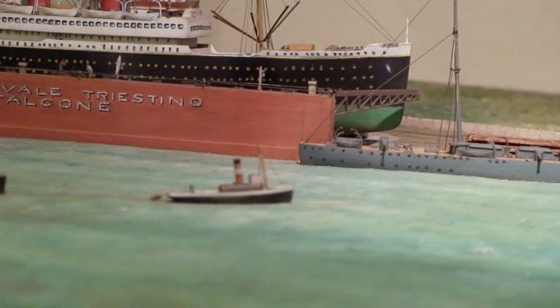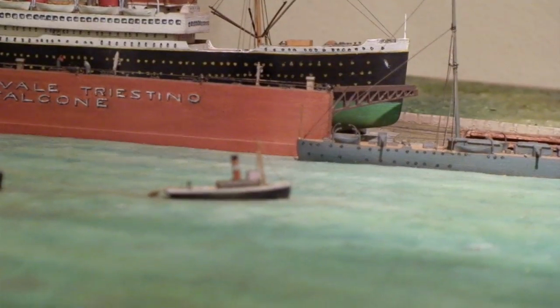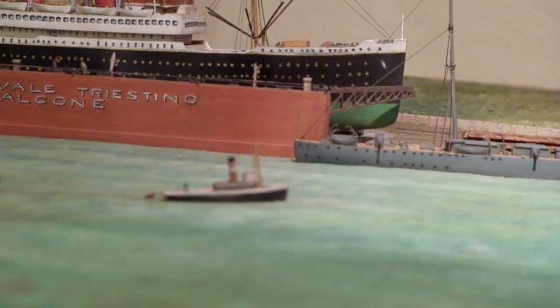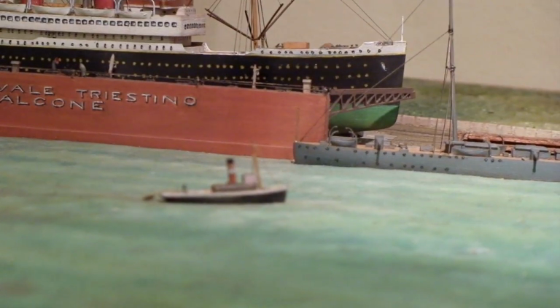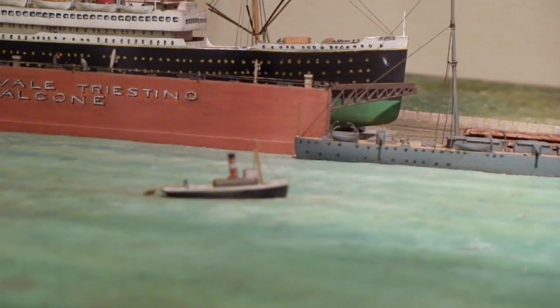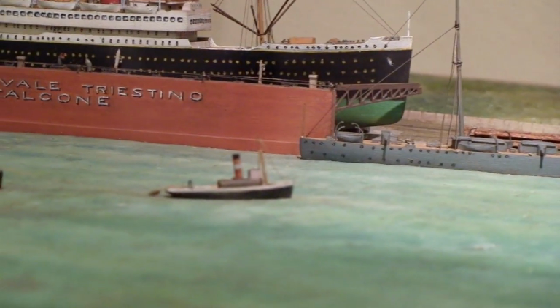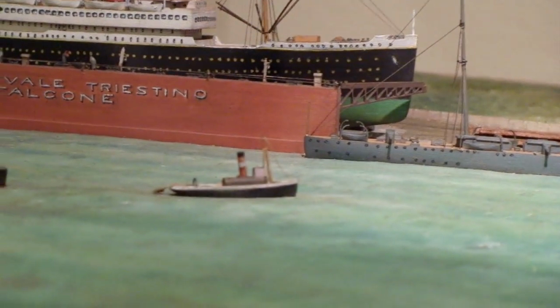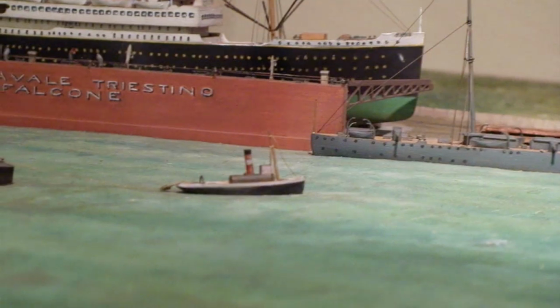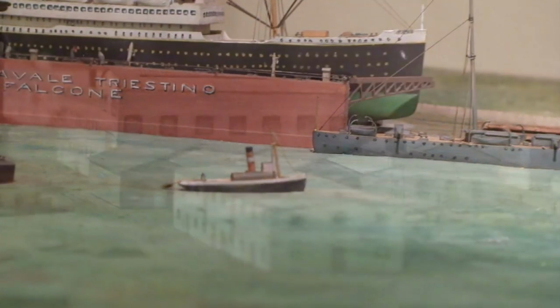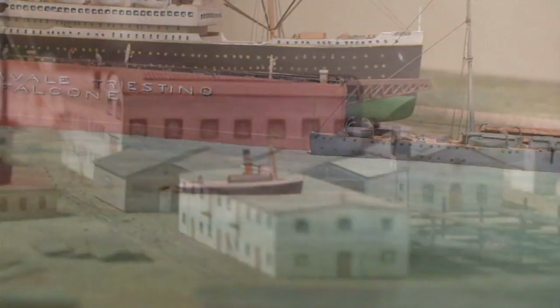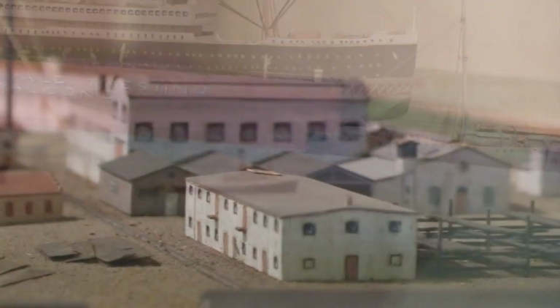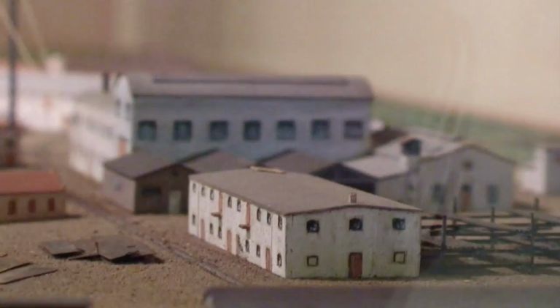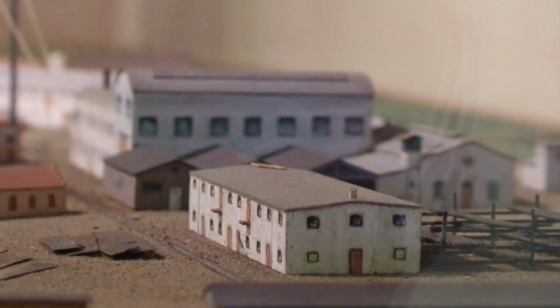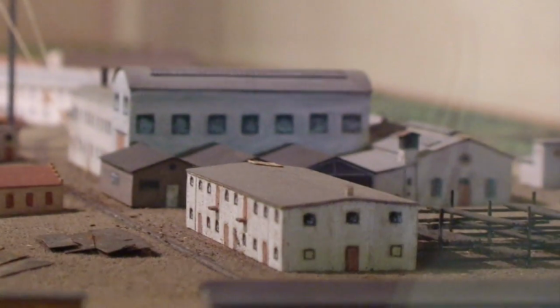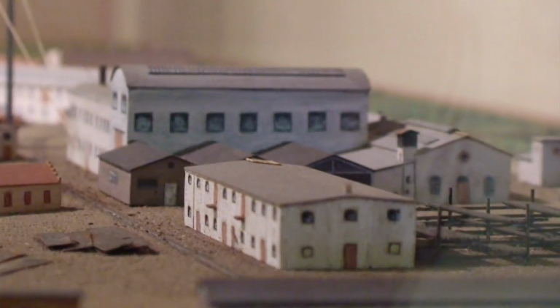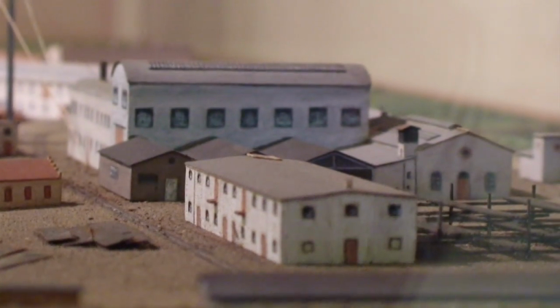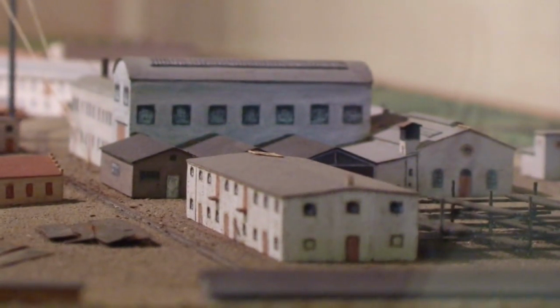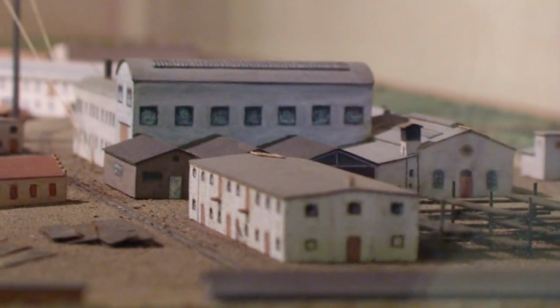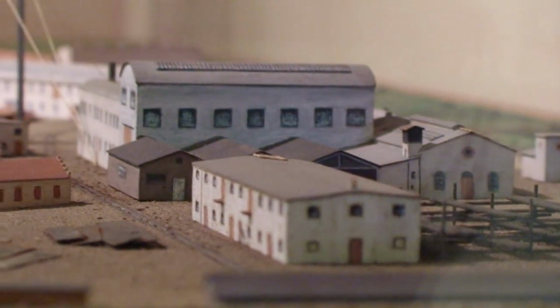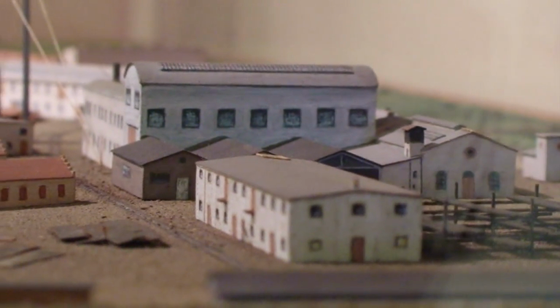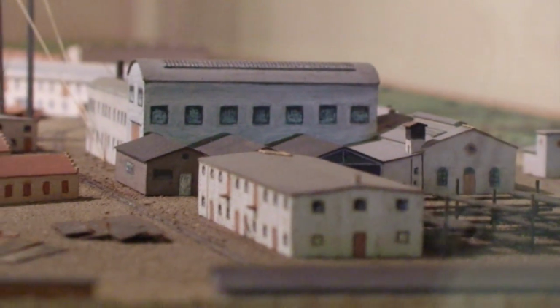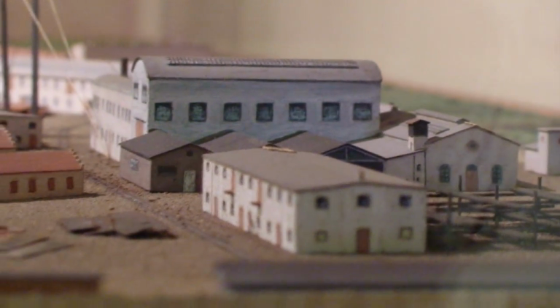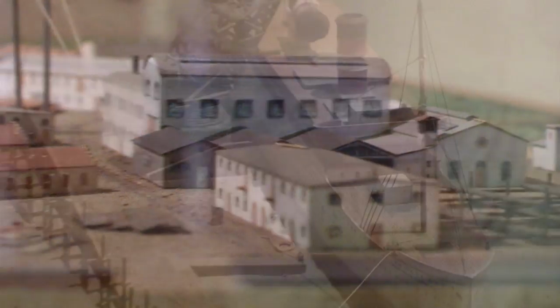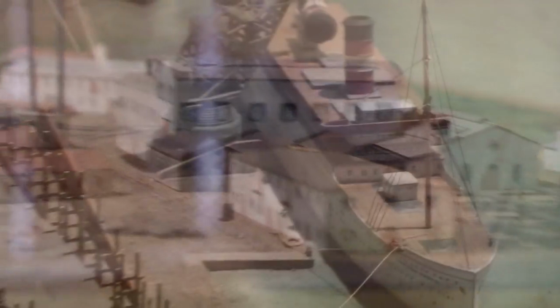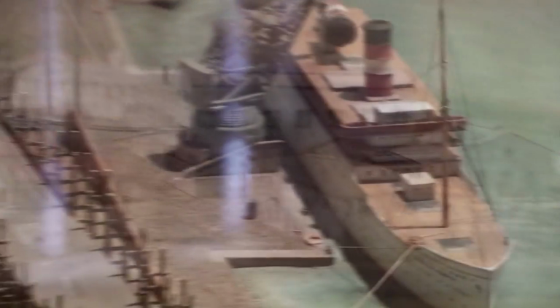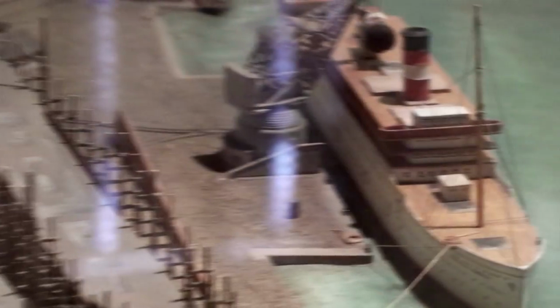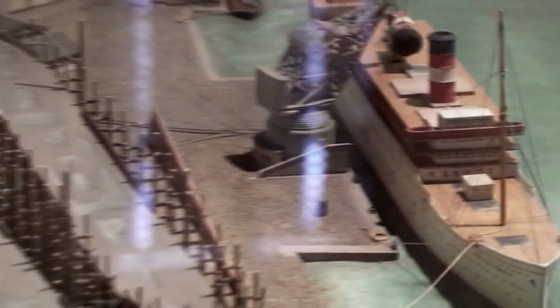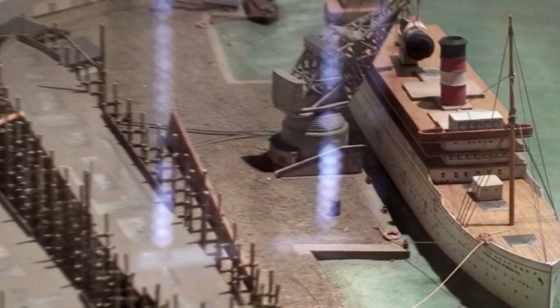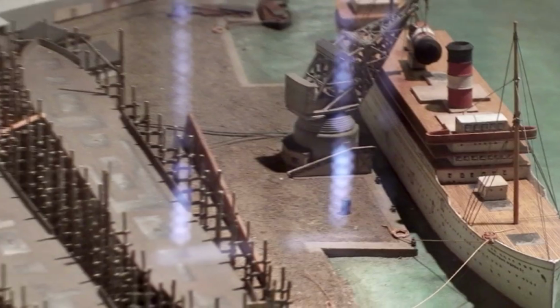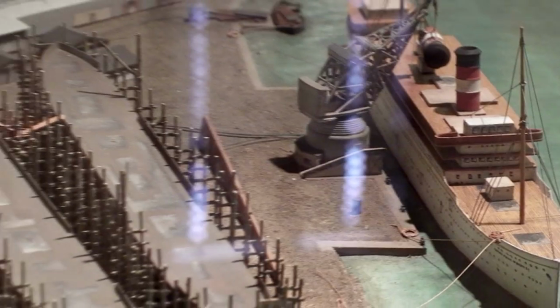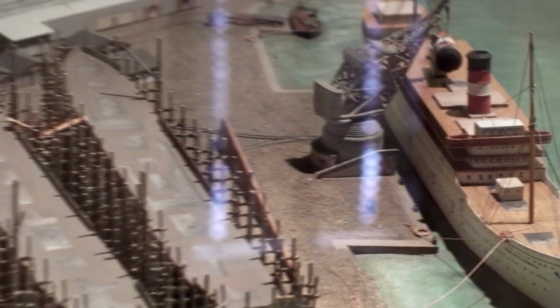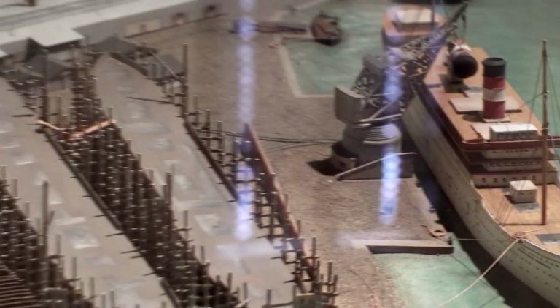Vintage relief models illustrate the once world-leading shipyards of the Upper Adriatic.